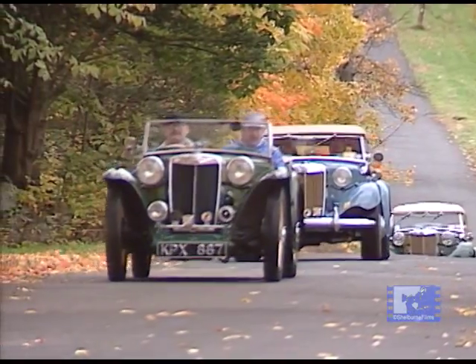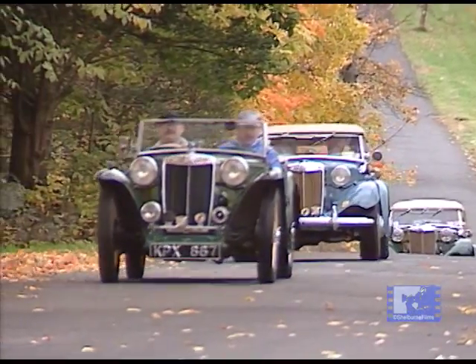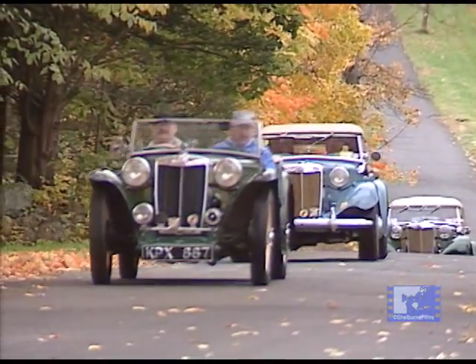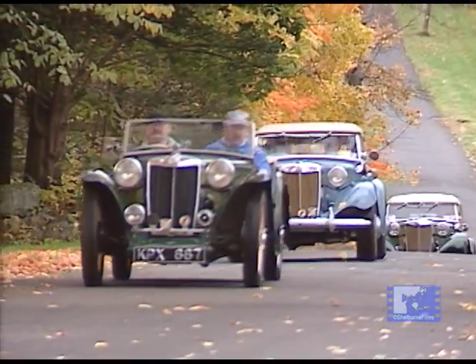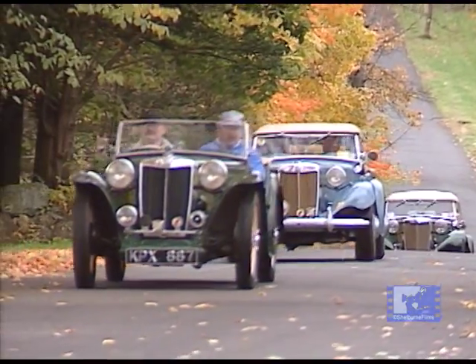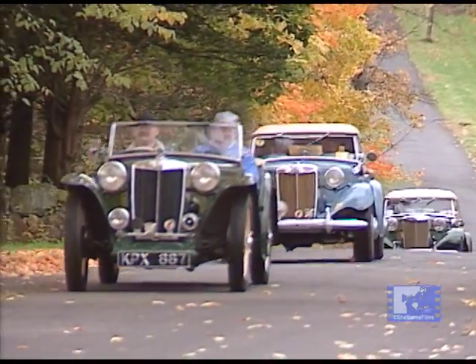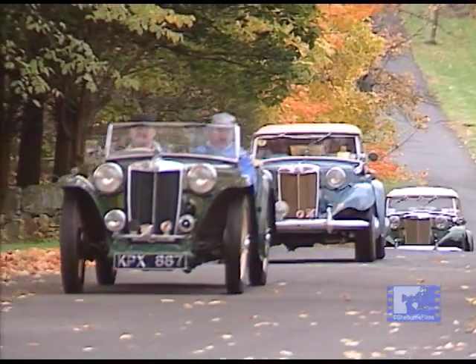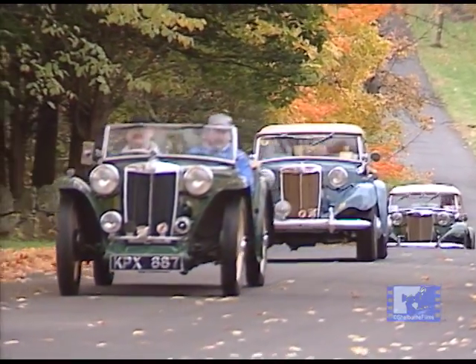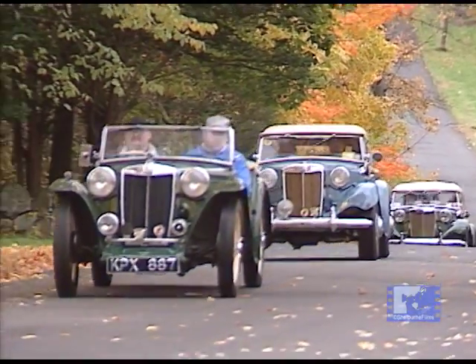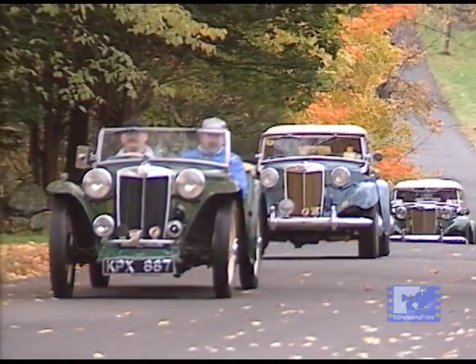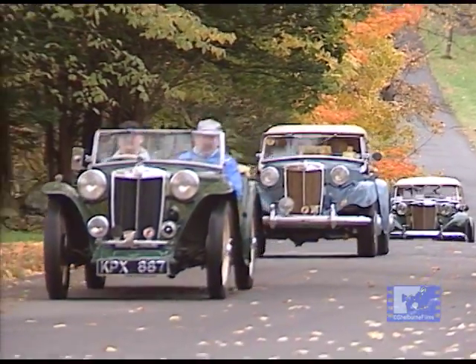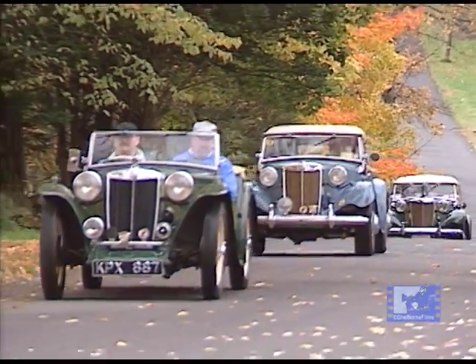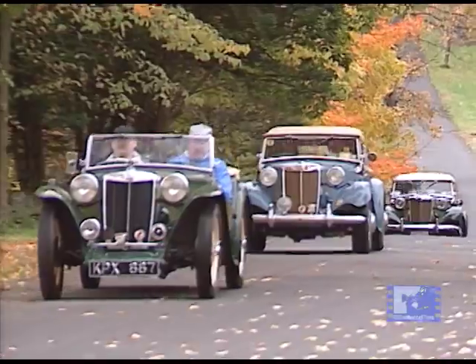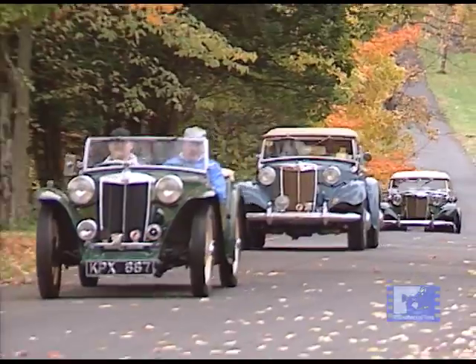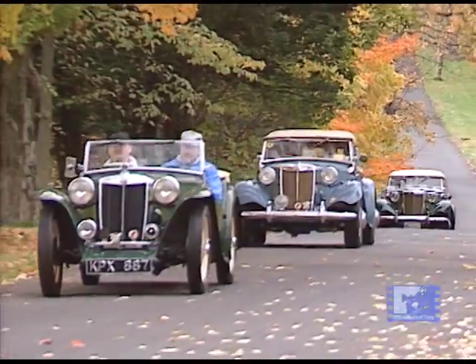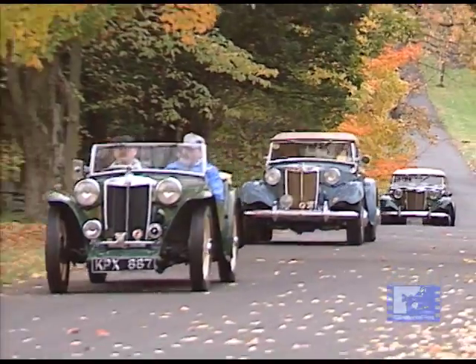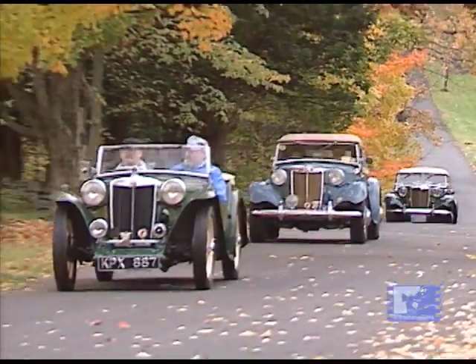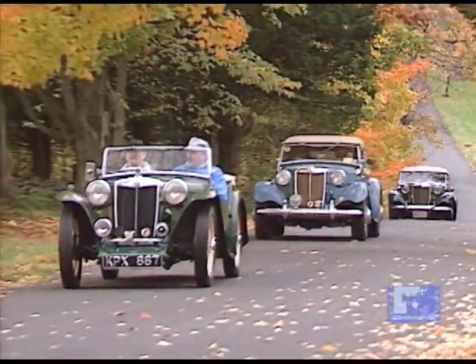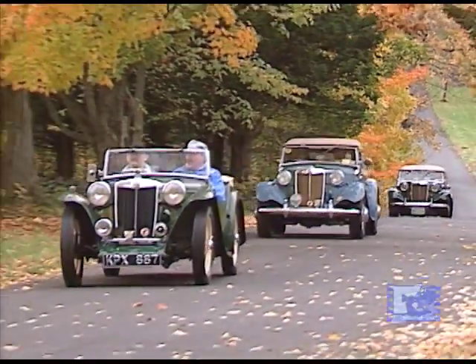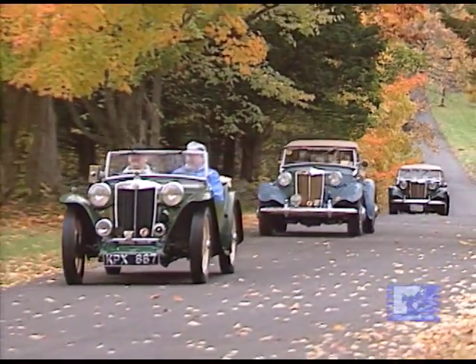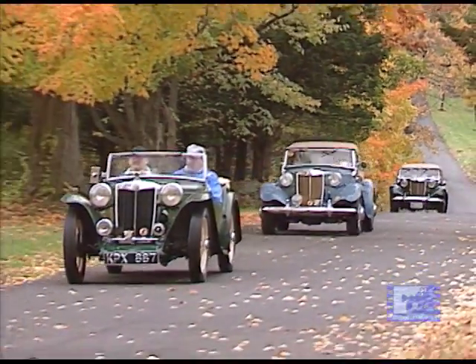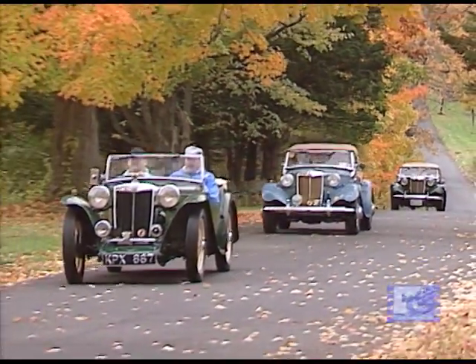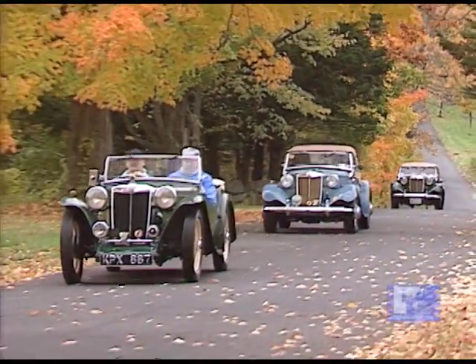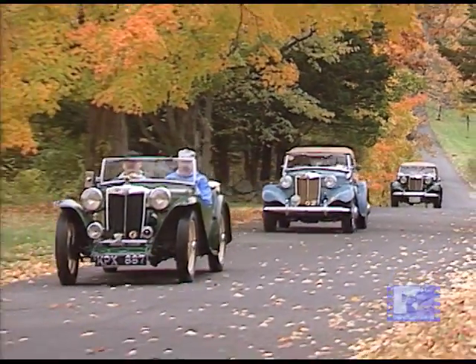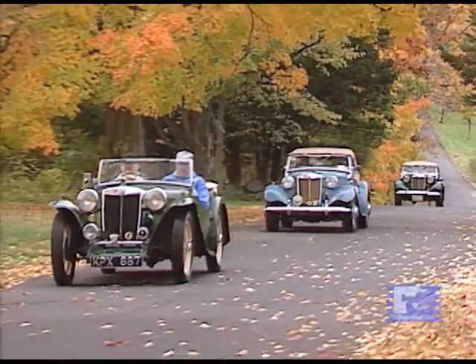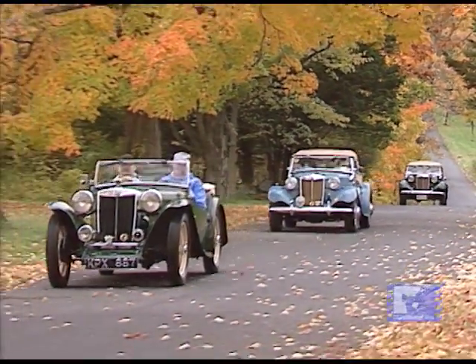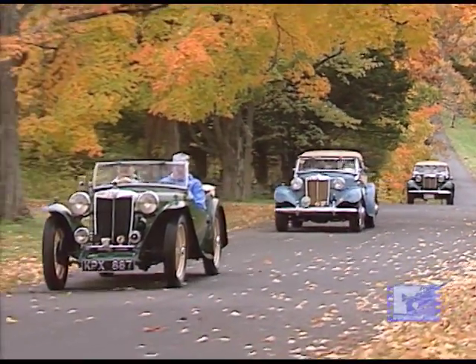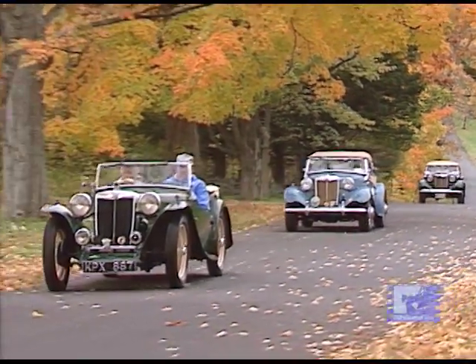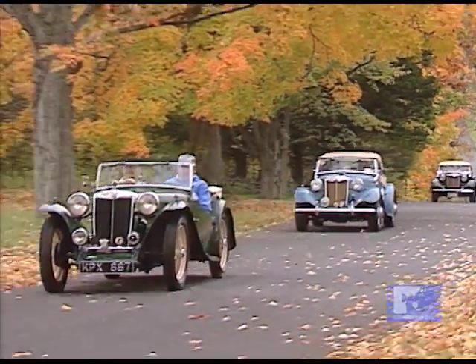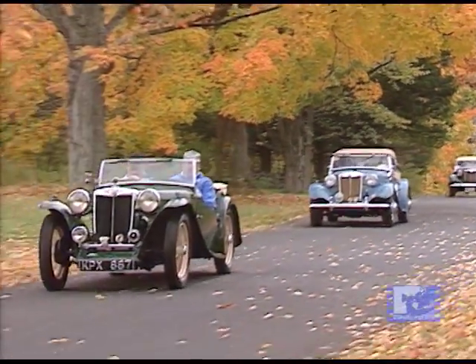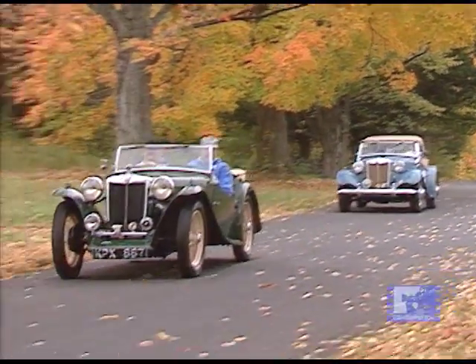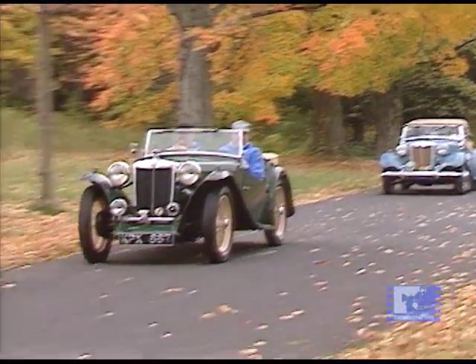The TA and TB came first, and then World War II, and then the TC, which is much more commonly known.